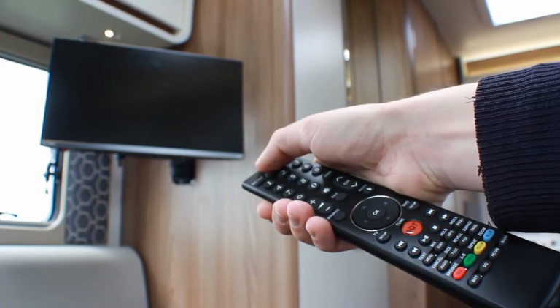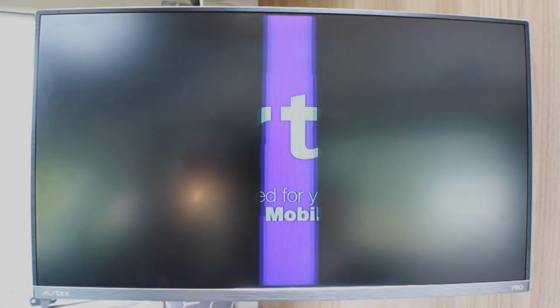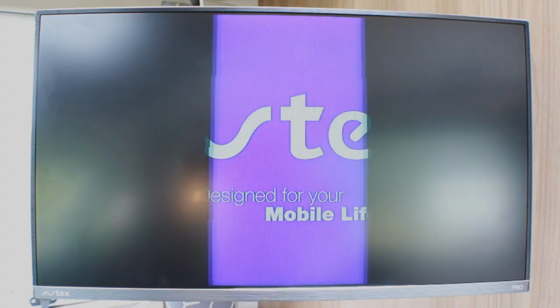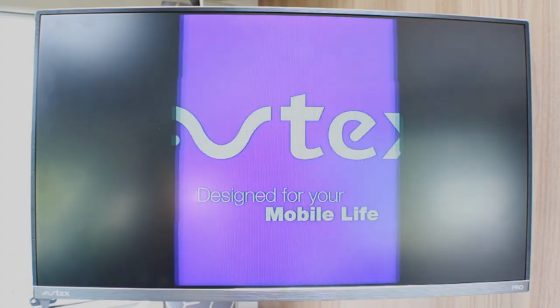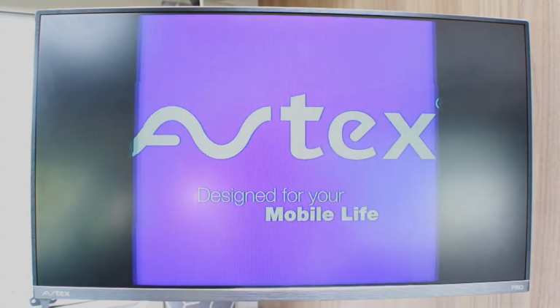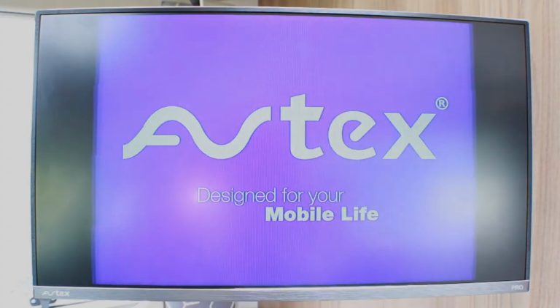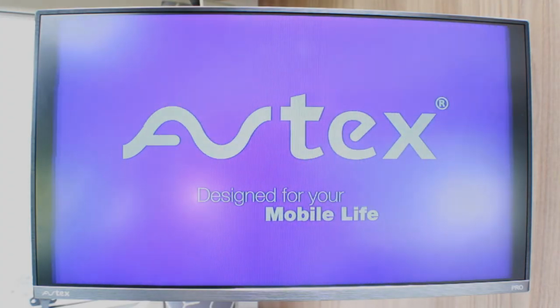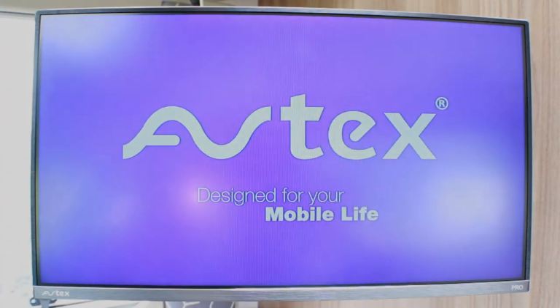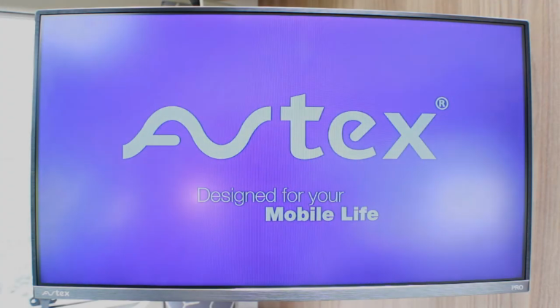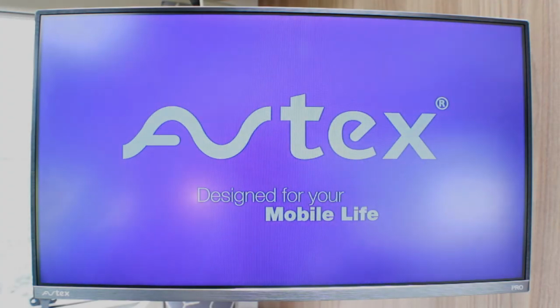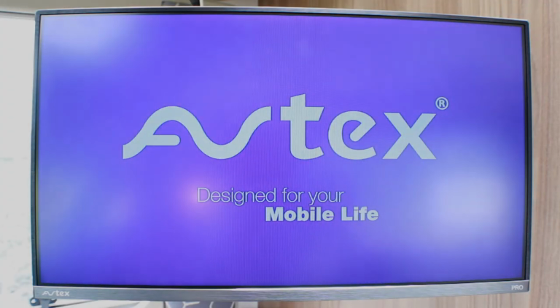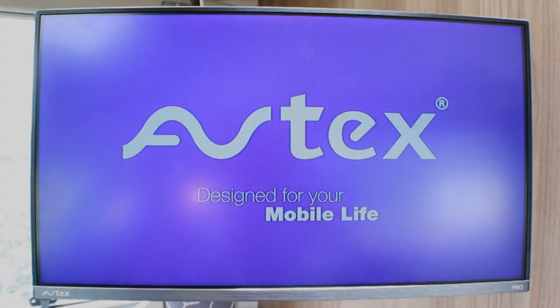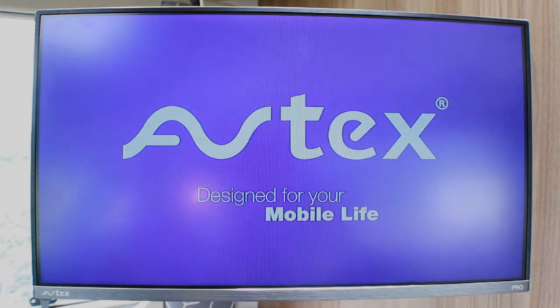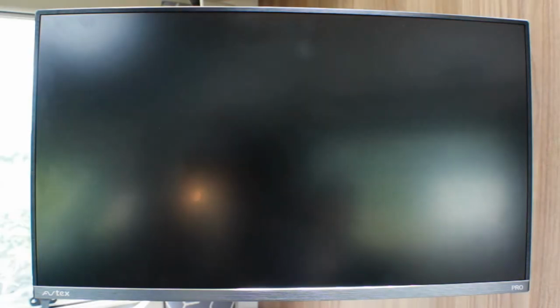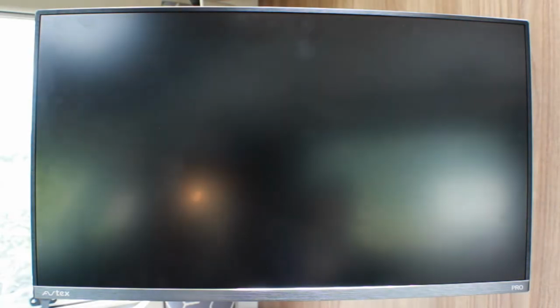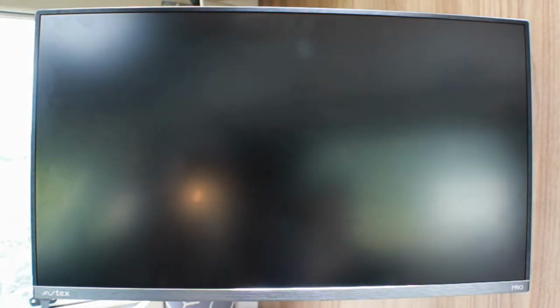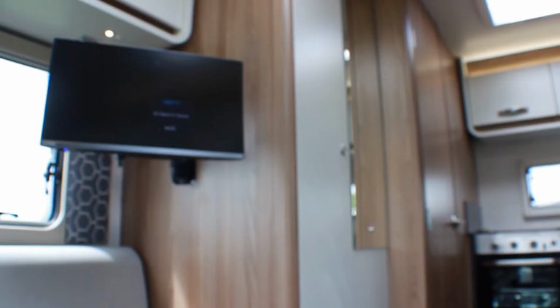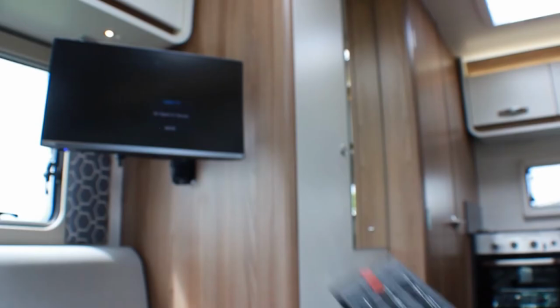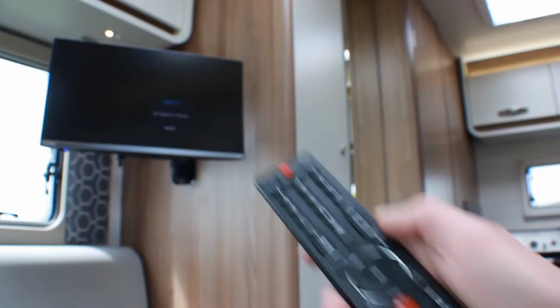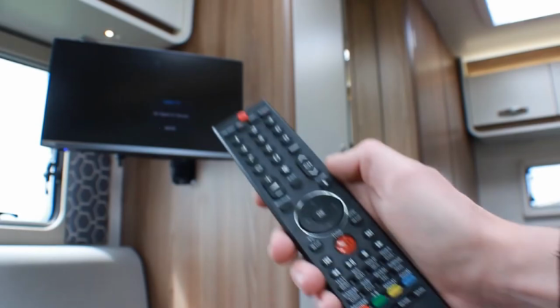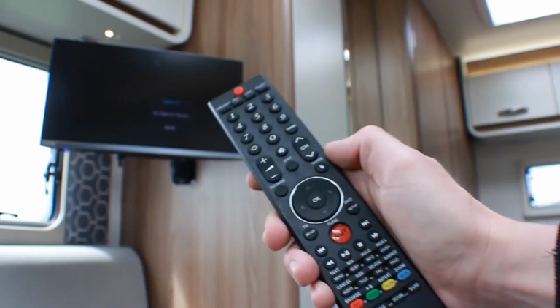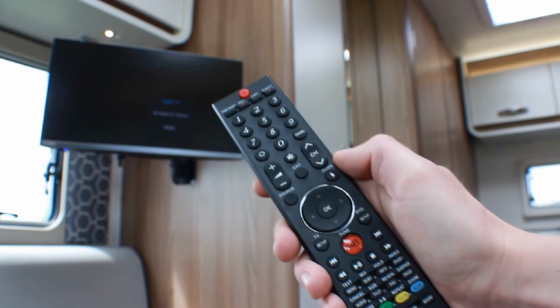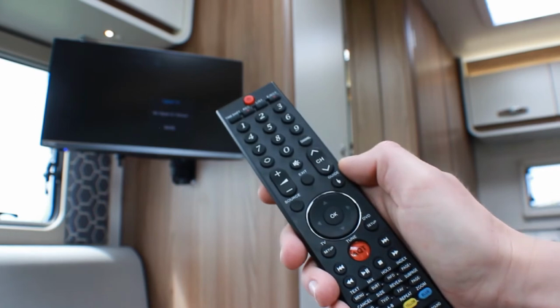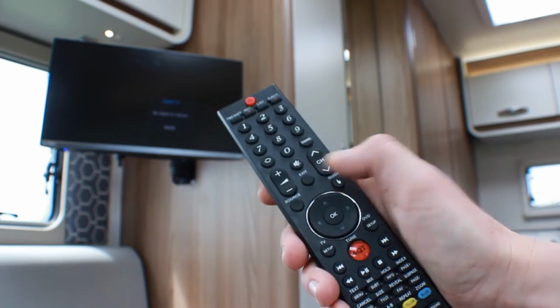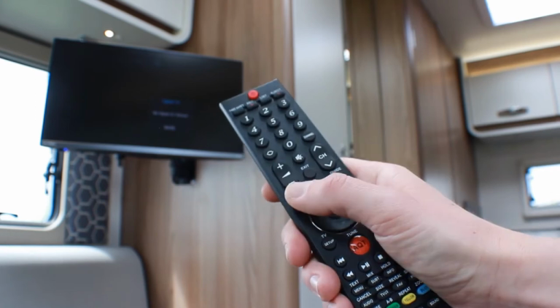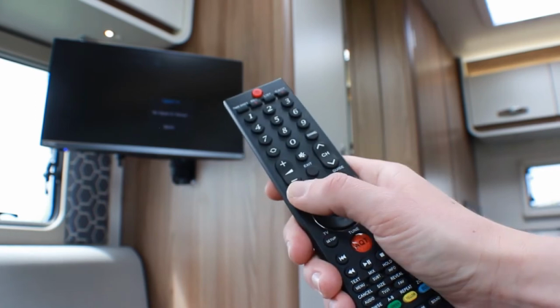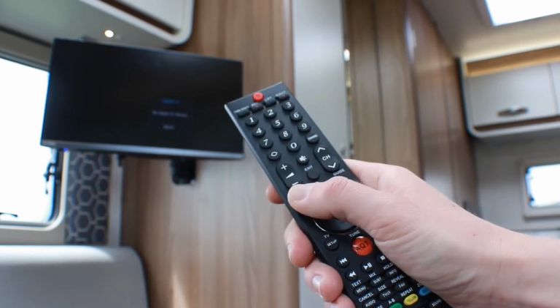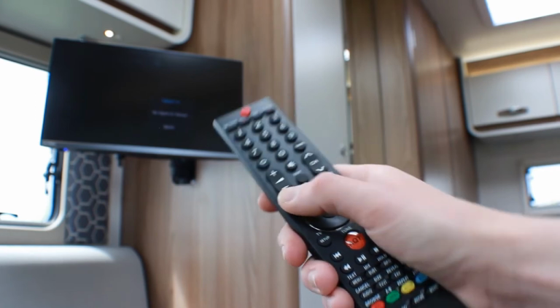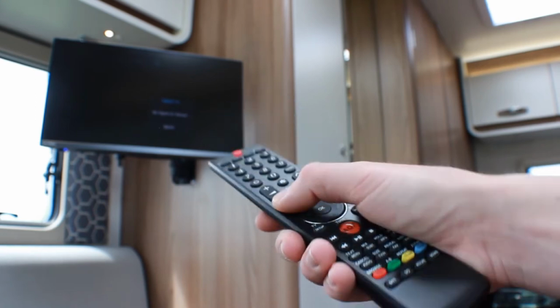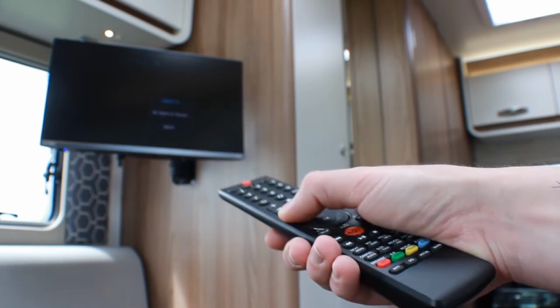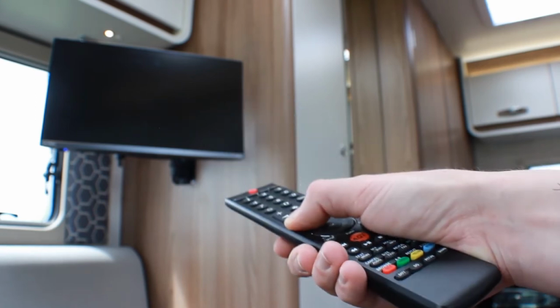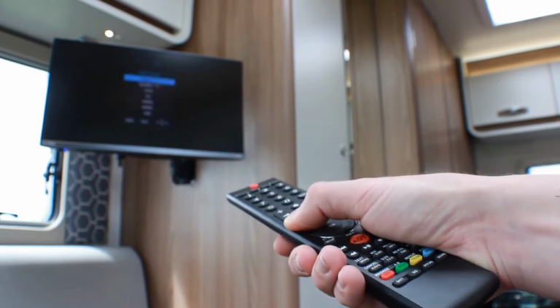Ensure it is set to digital TV by pressing the source button on the remote control and selecting digital TV.